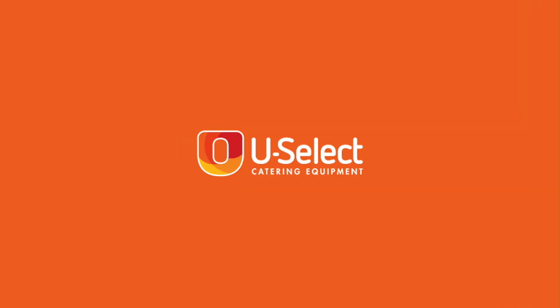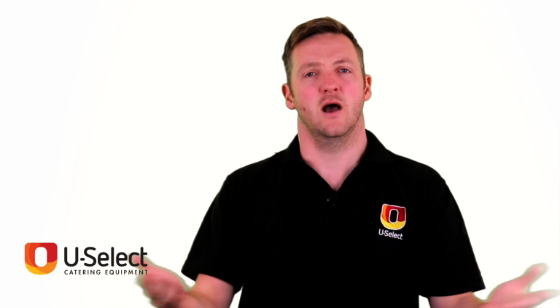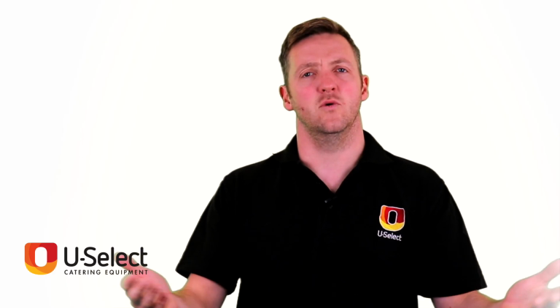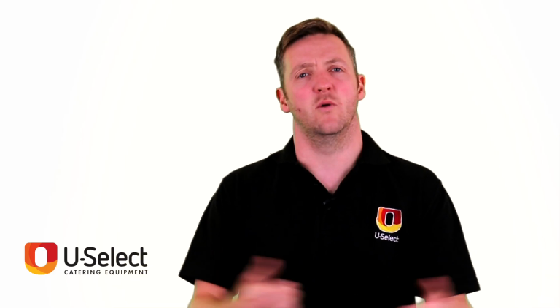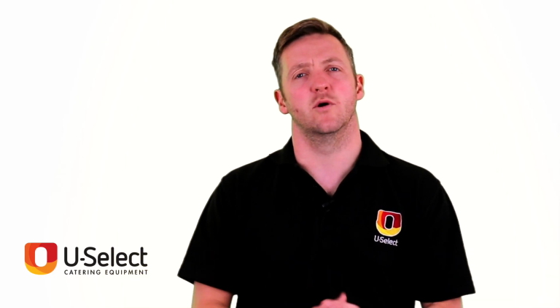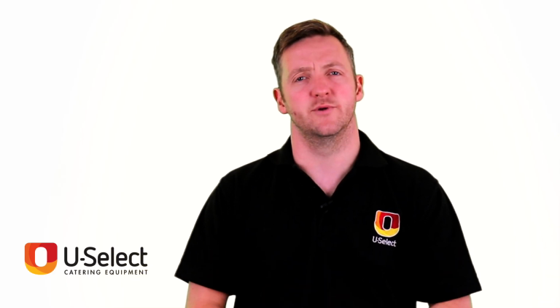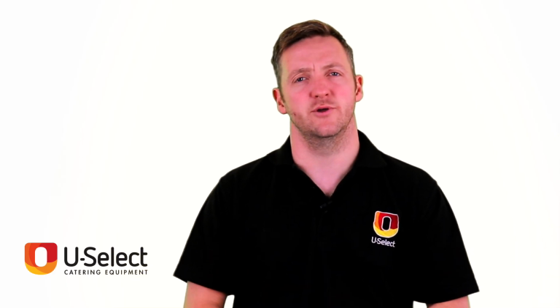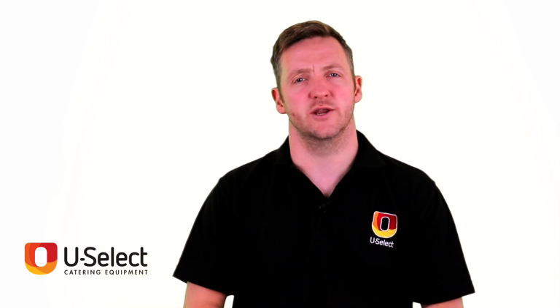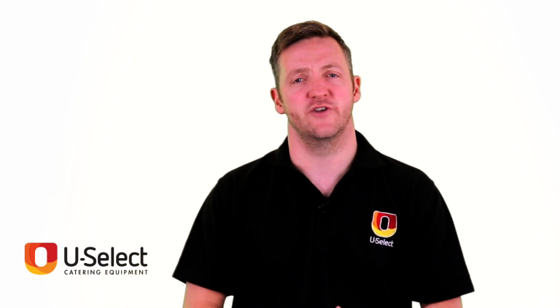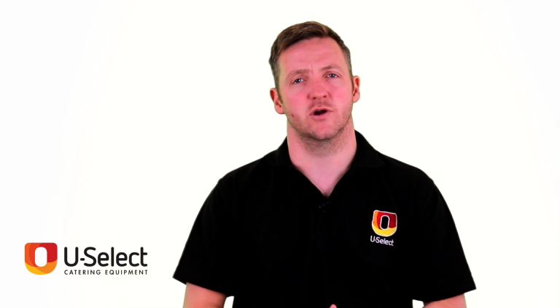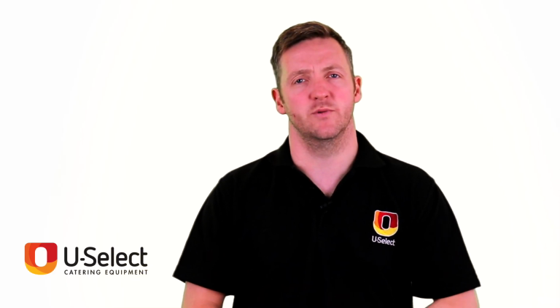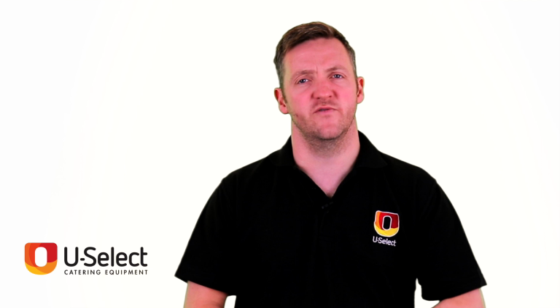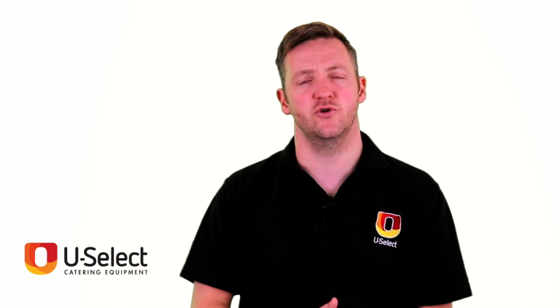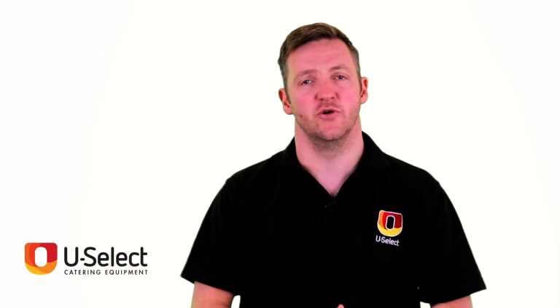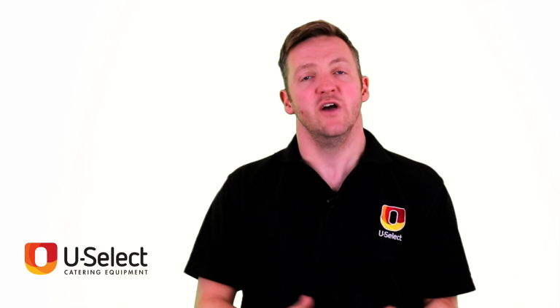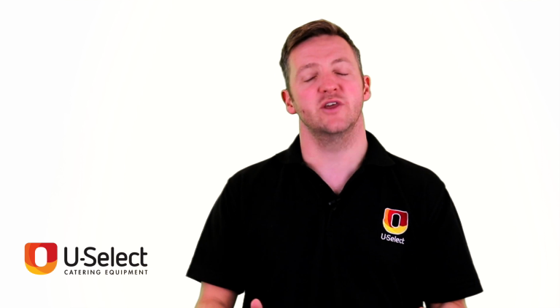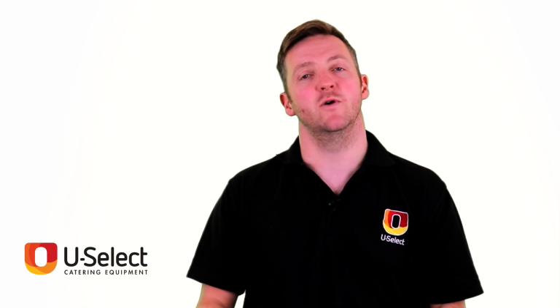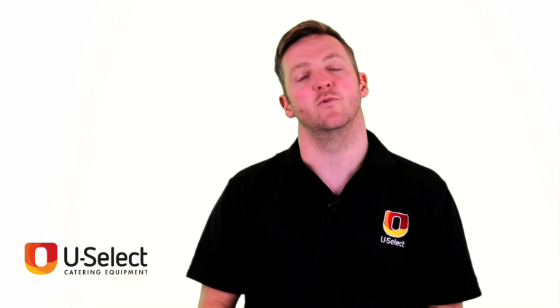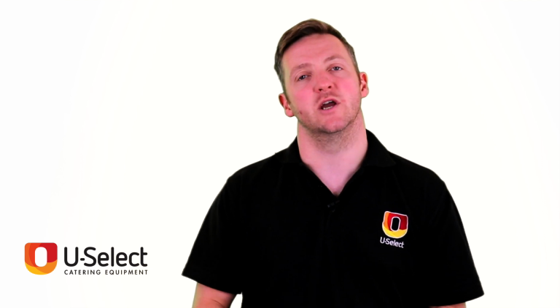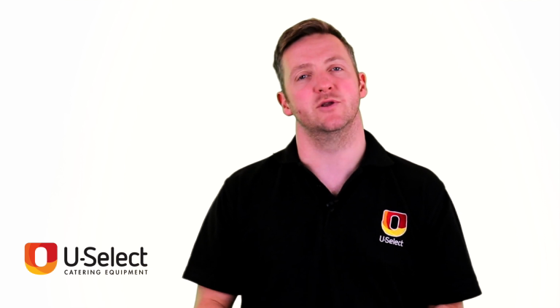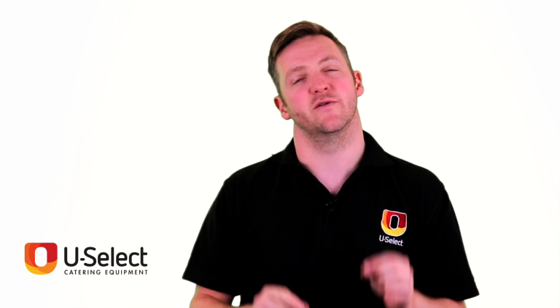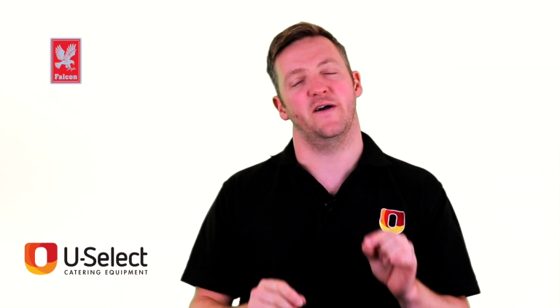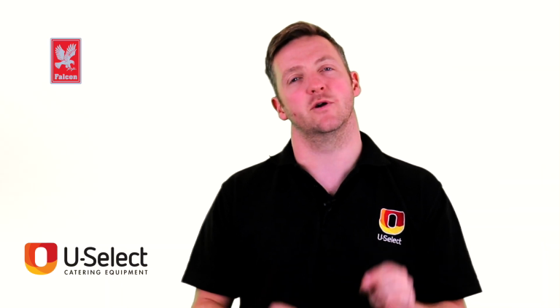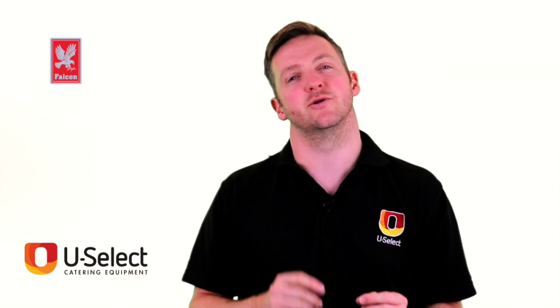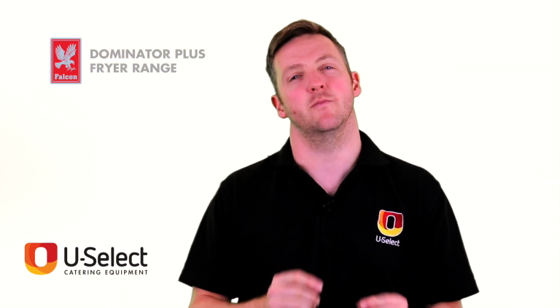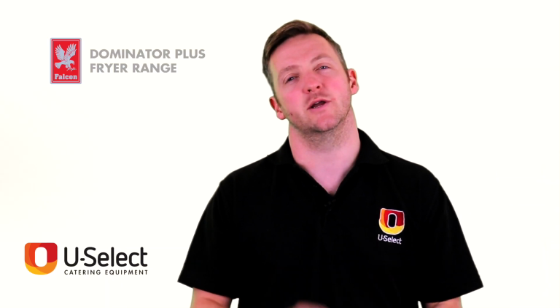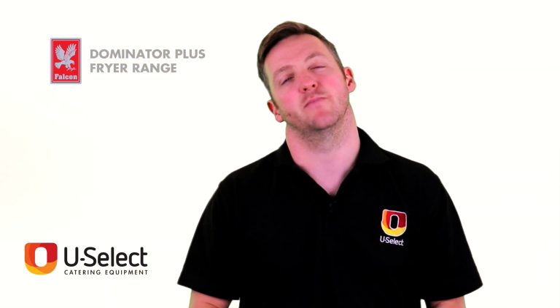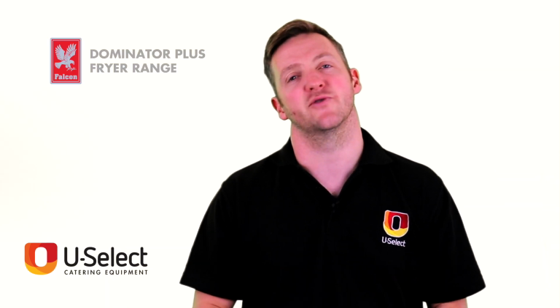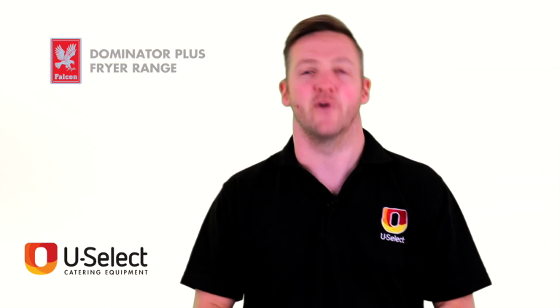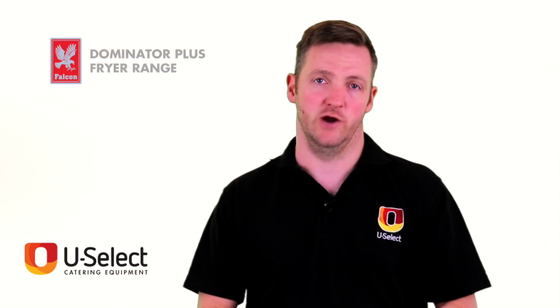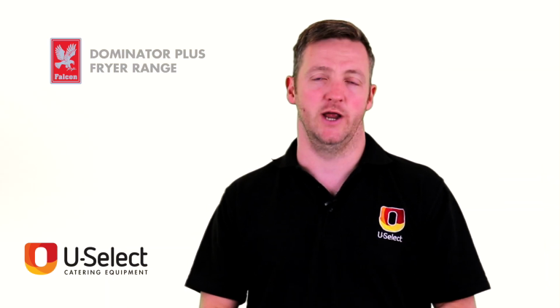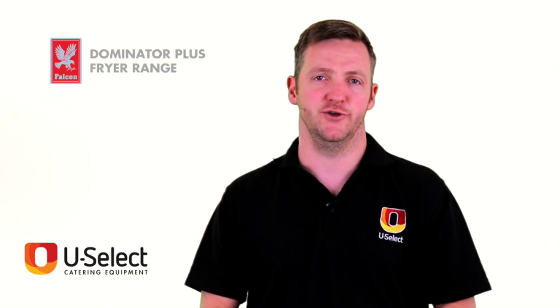Hello and welcome to the Uselet Catering Equipment Review Show. This week we're going to be doing Falcon's Dominator Plus Fryer range.